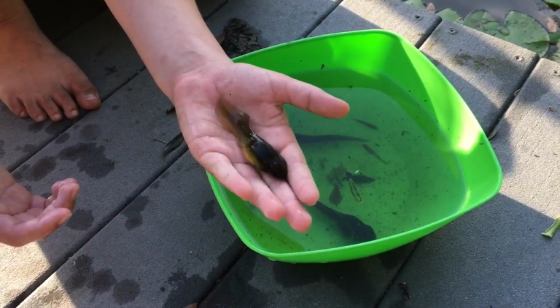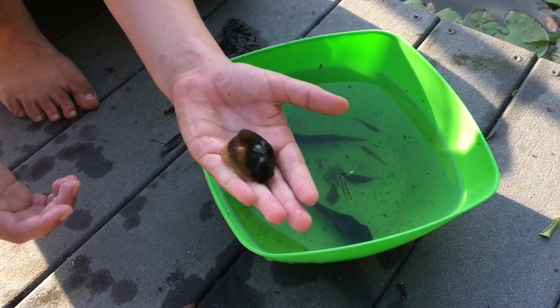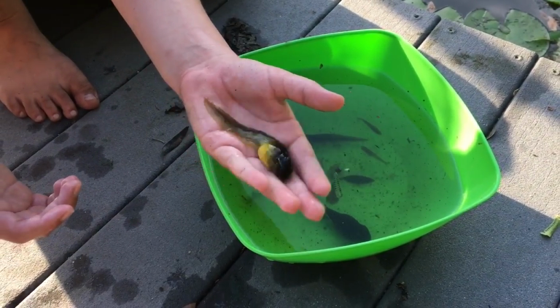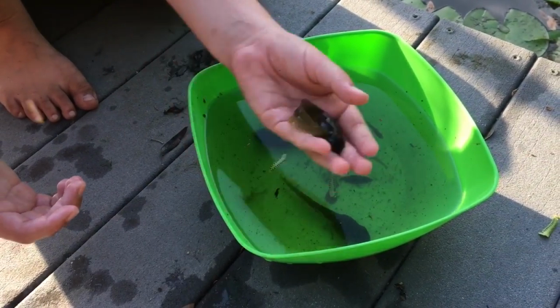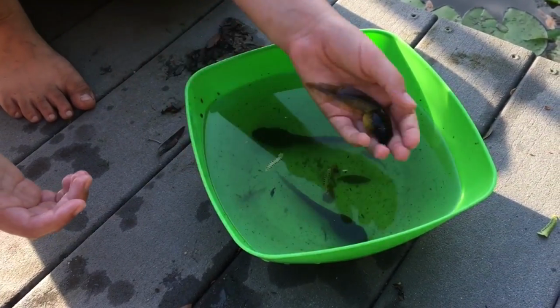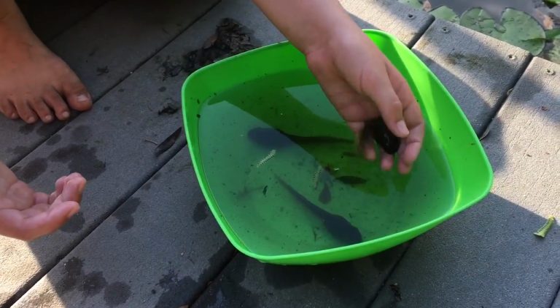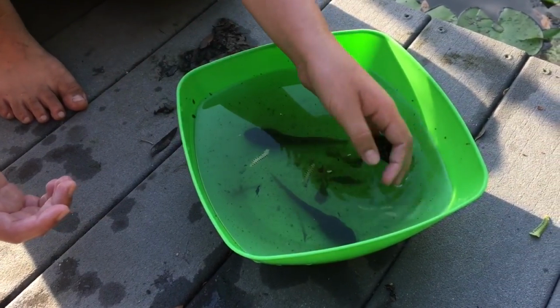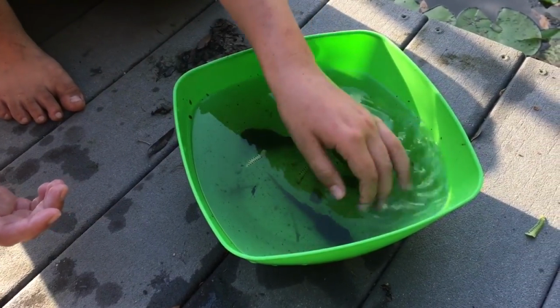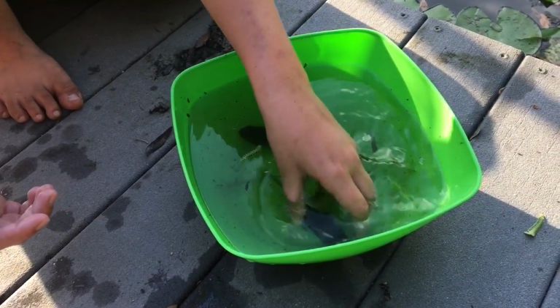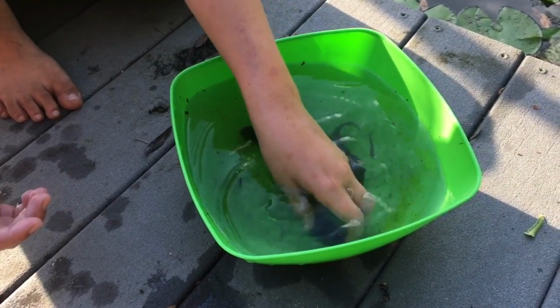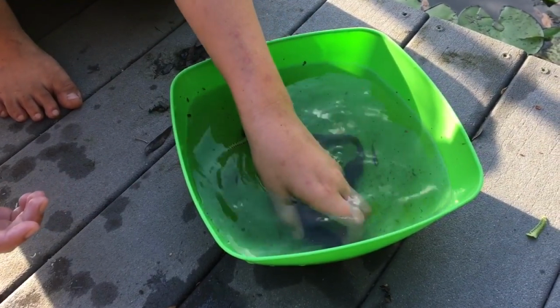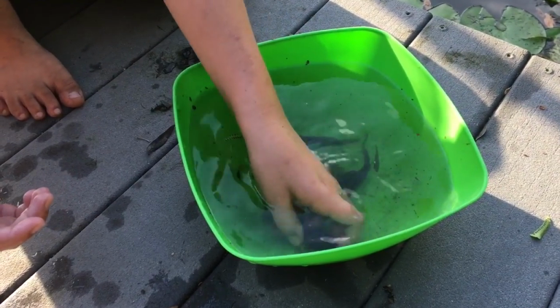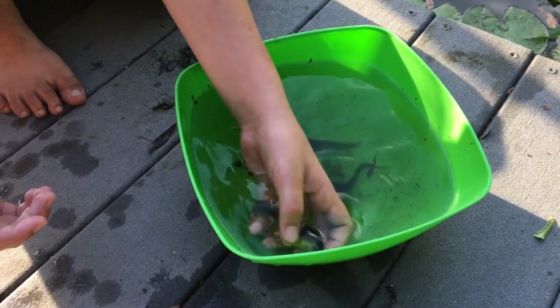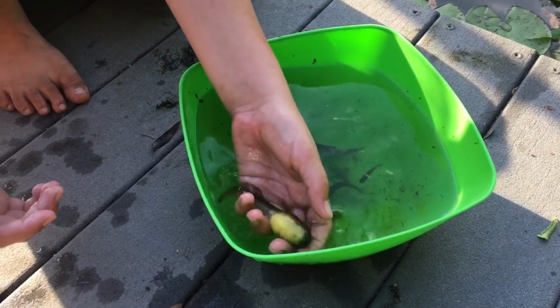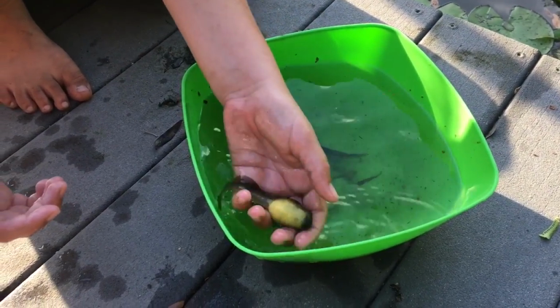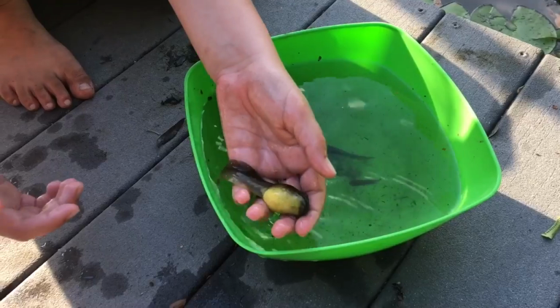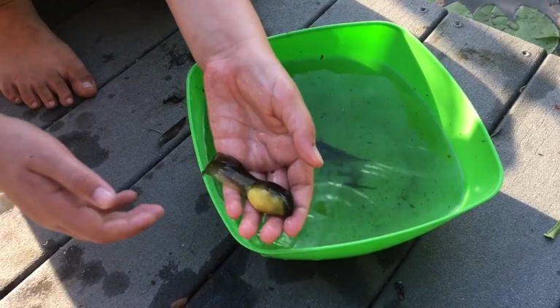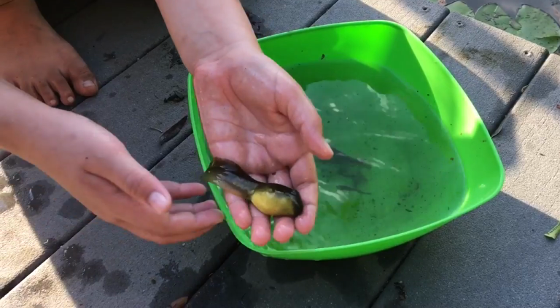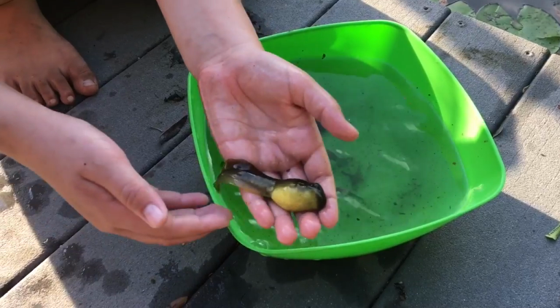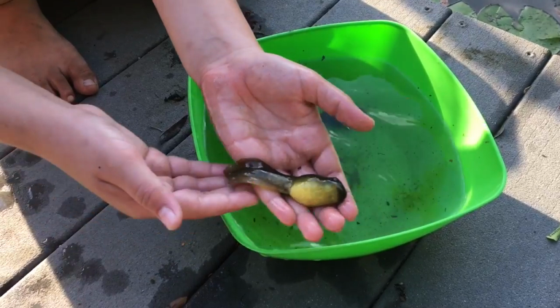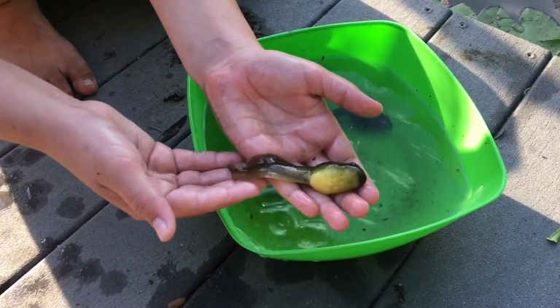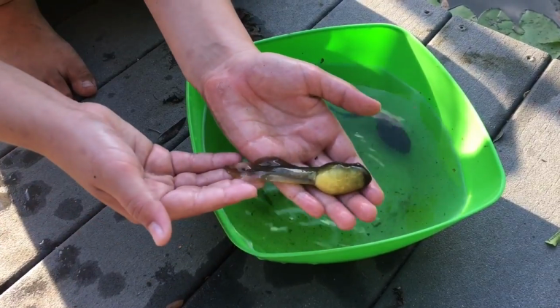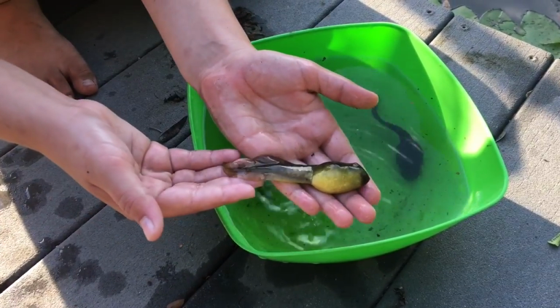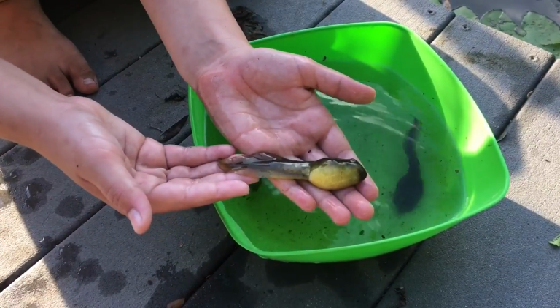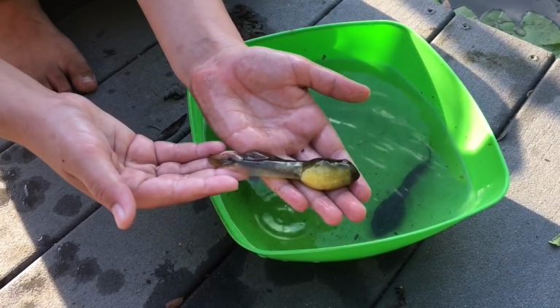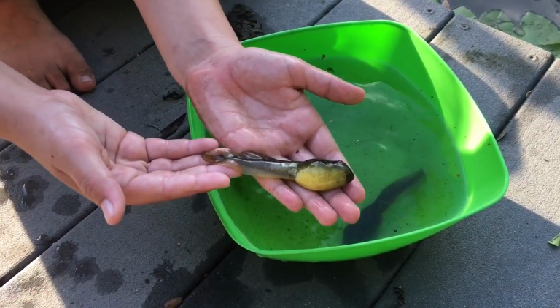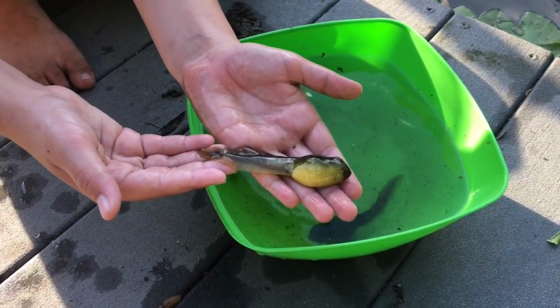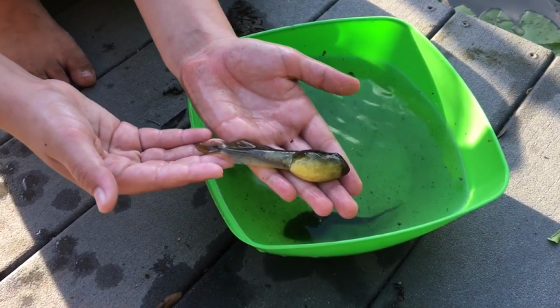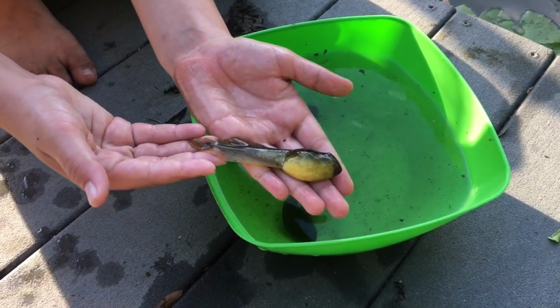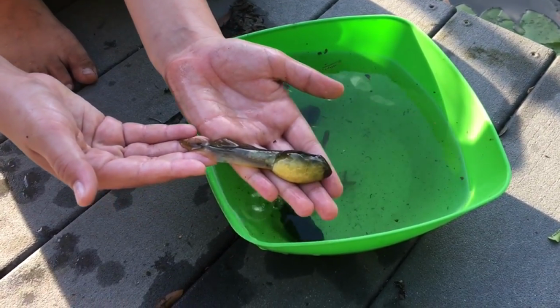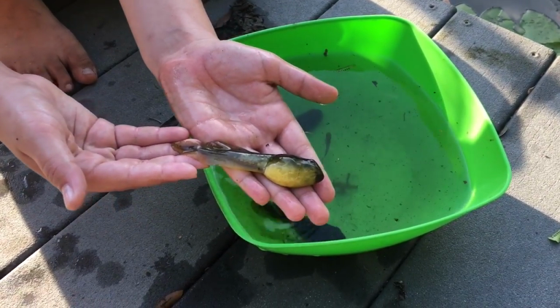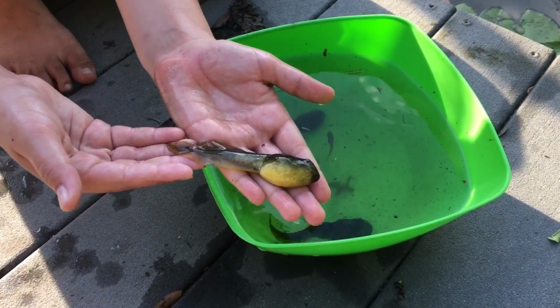Don't worry, no tadpoles were harmed in the making of this video. As always, I catch and release and I observe and conserve.